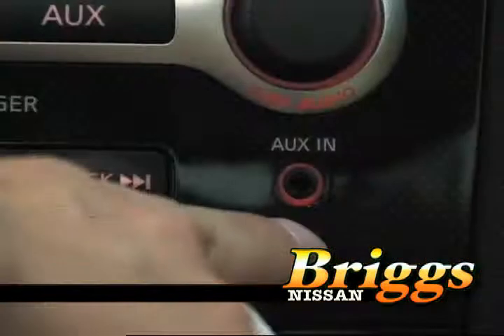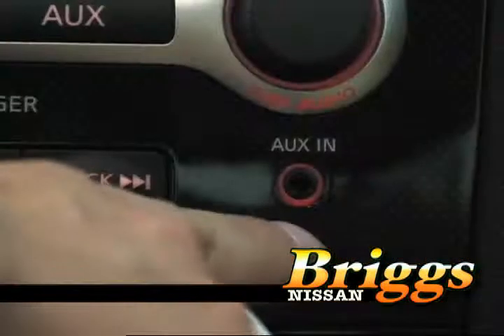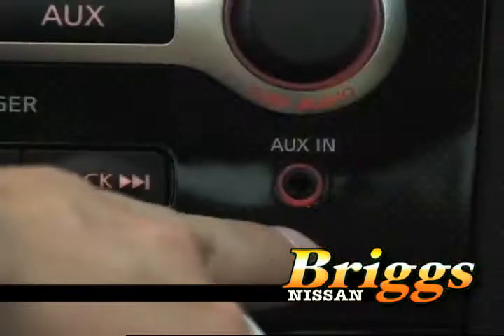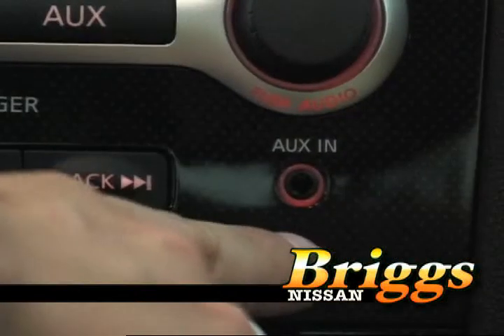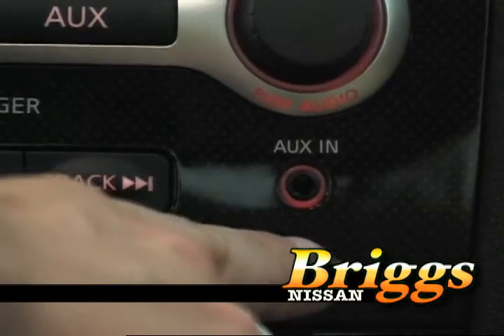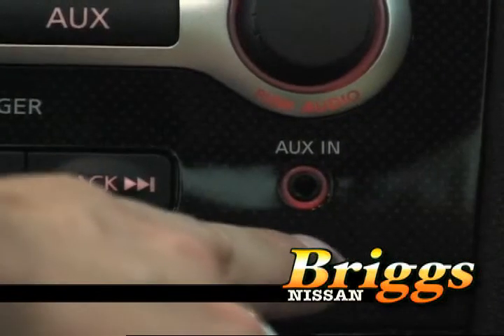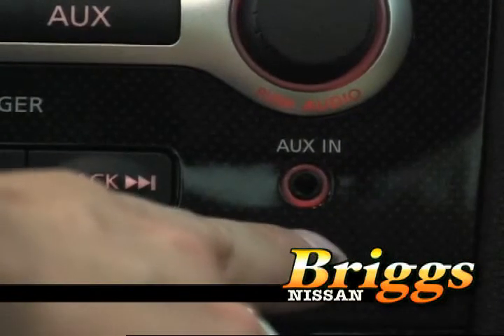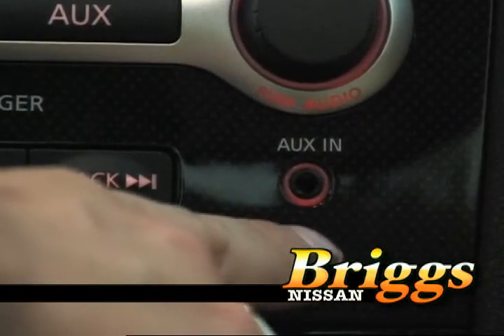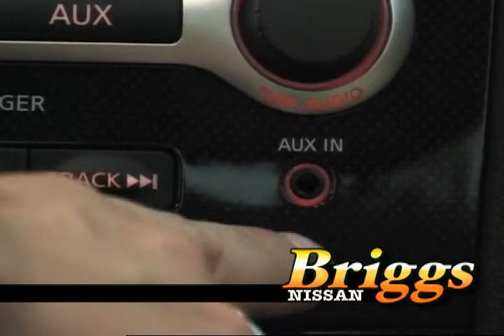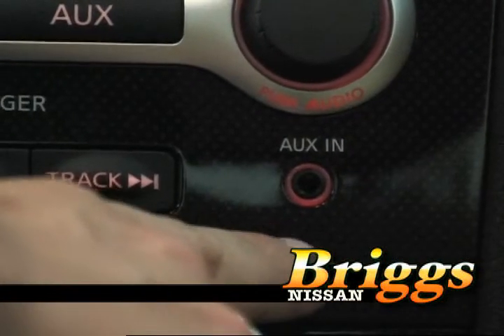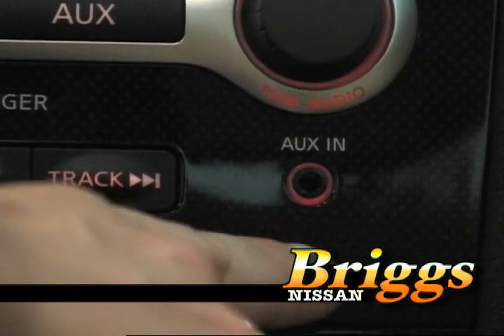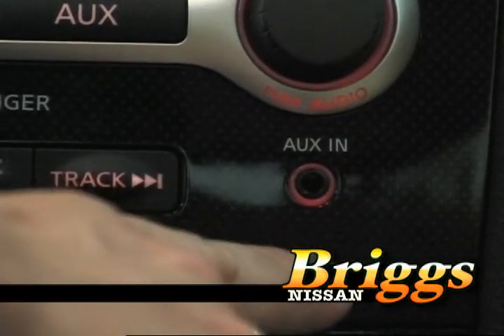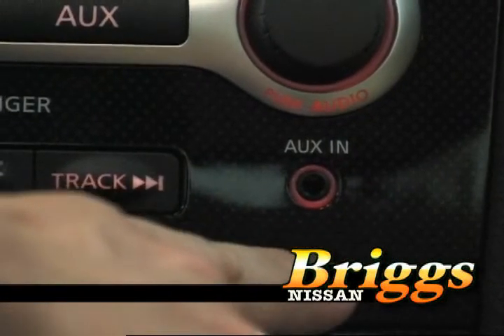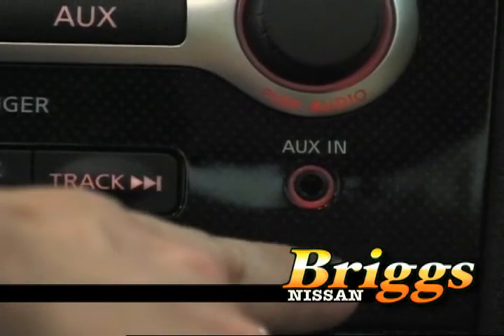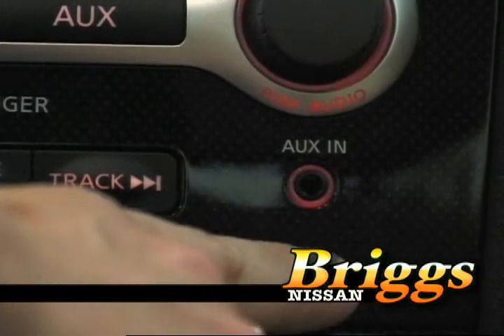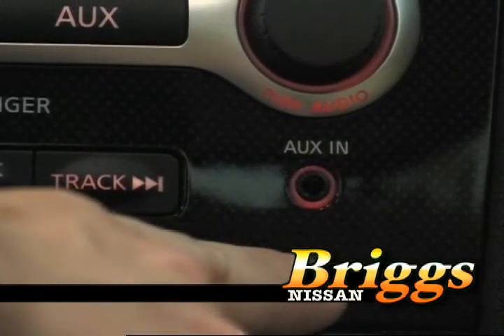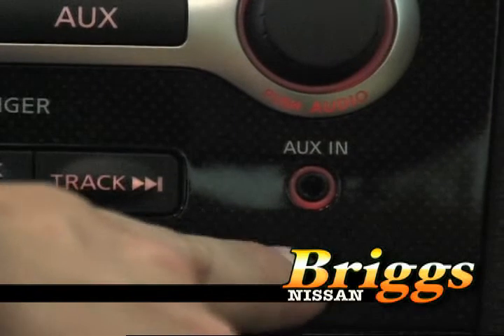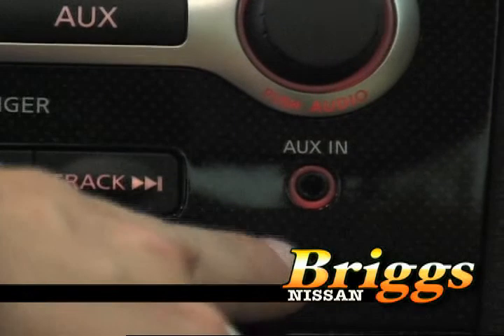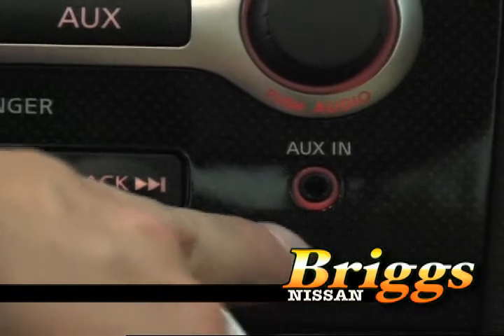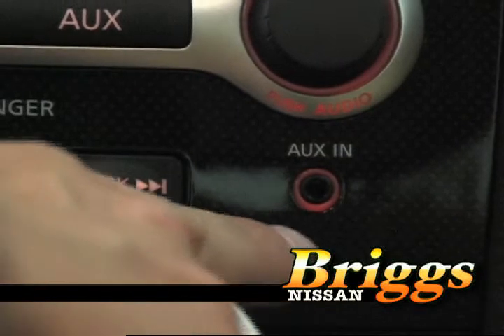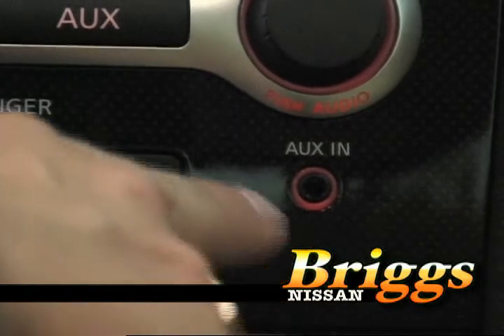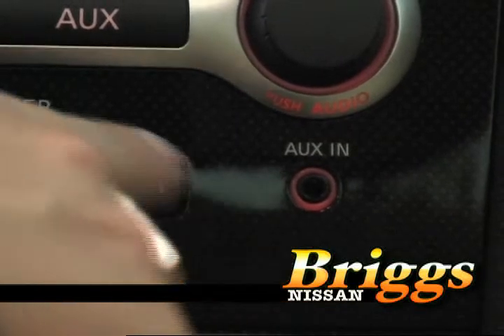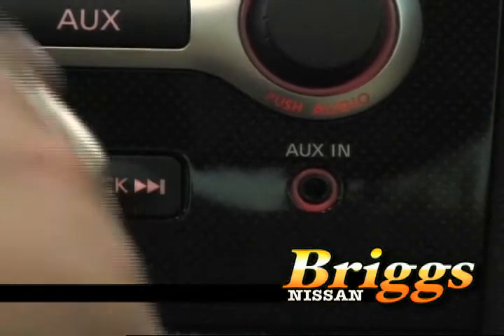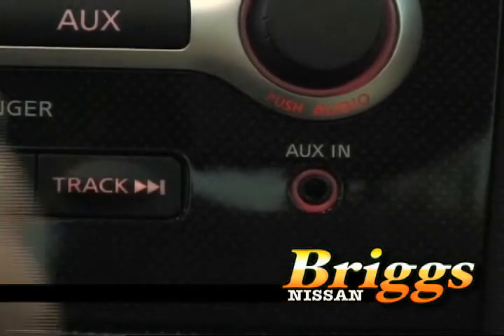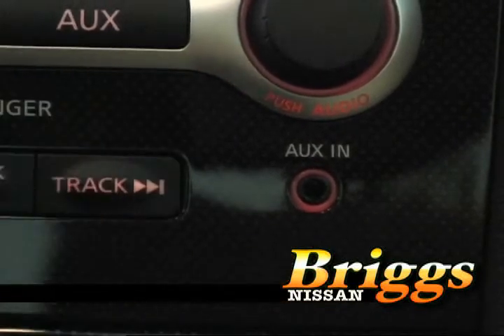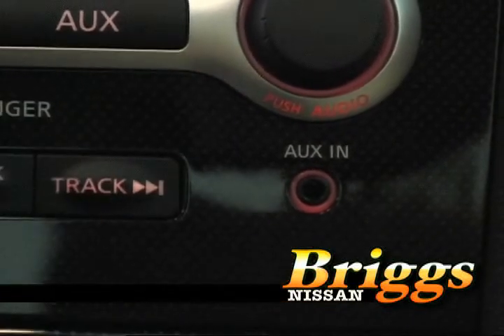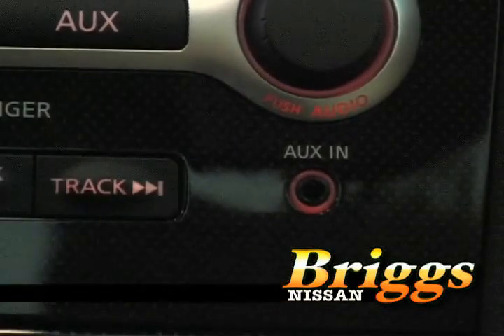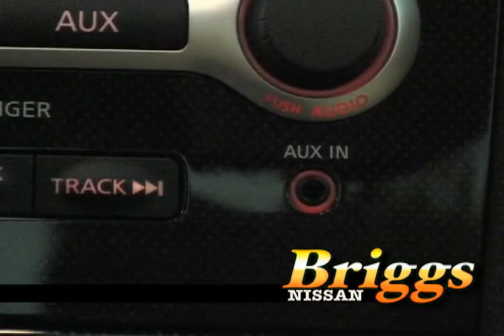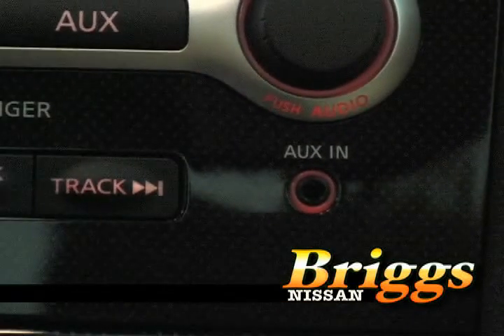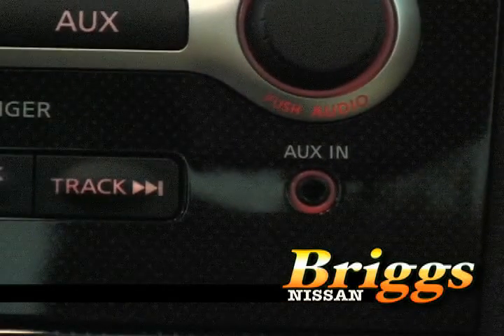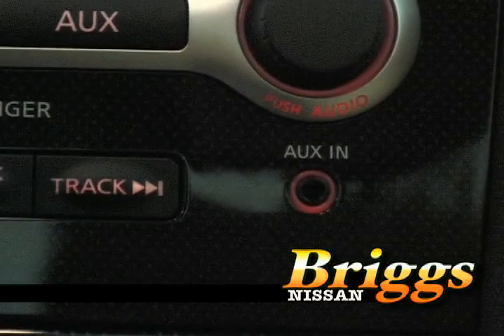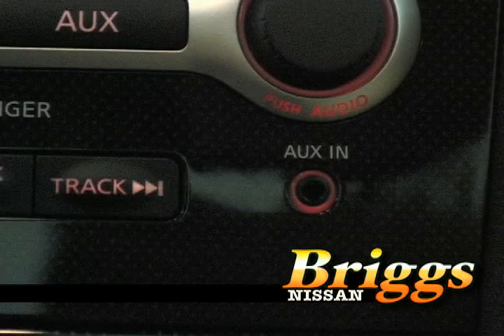If you're a person who likes your iPod, the Nissan Maxima is standard with an auxiliary input.